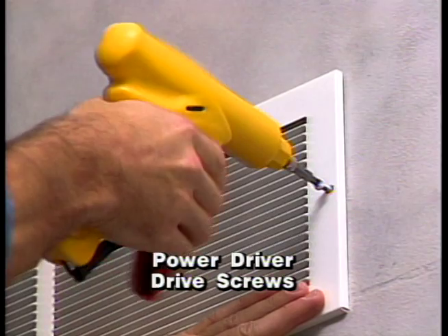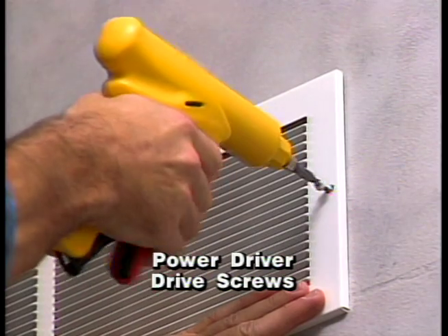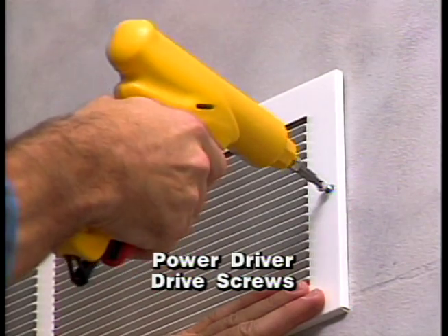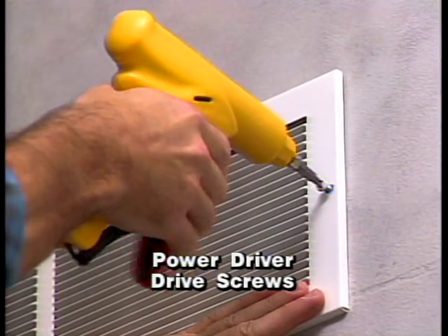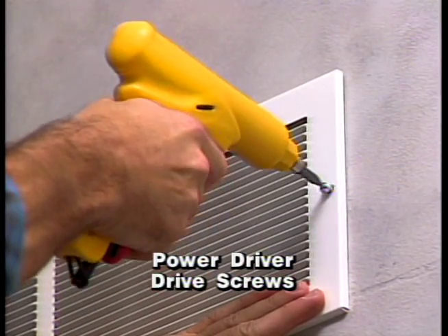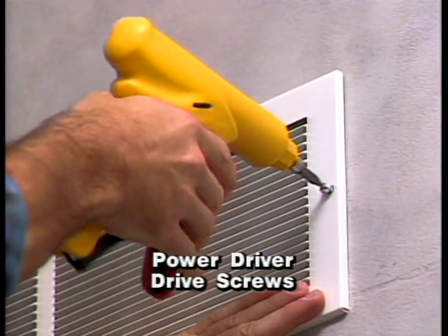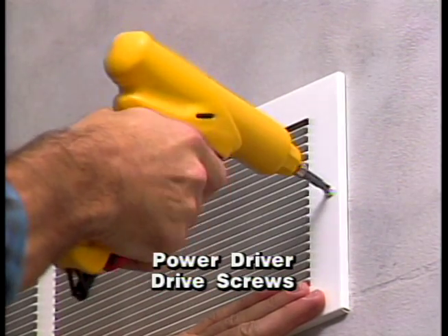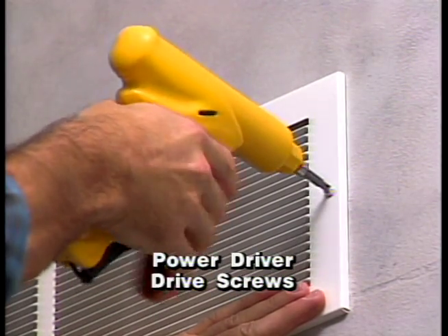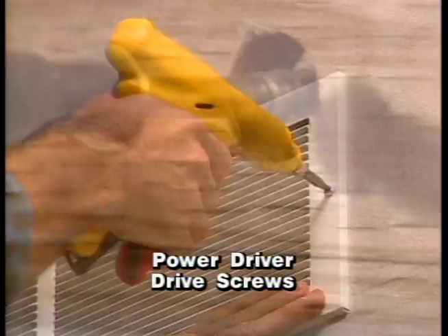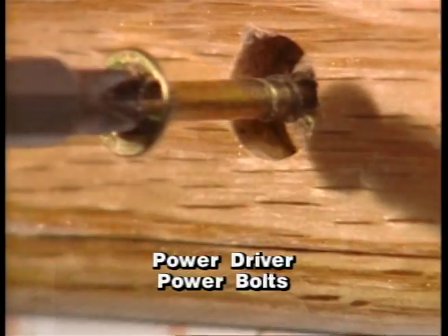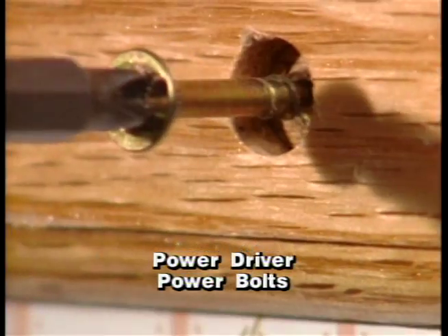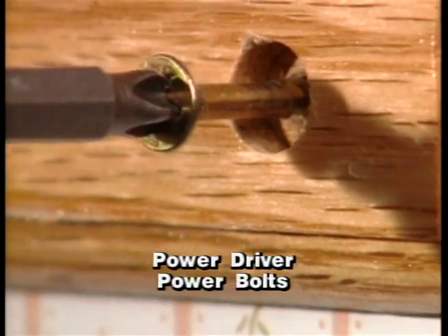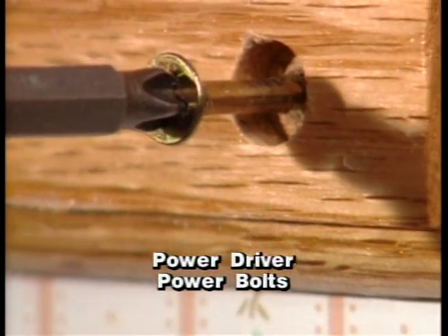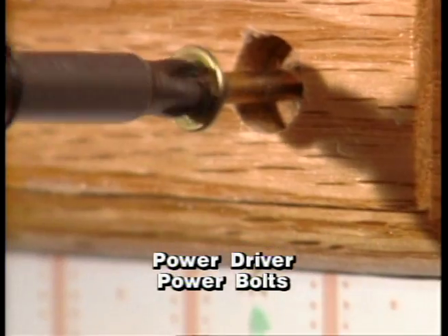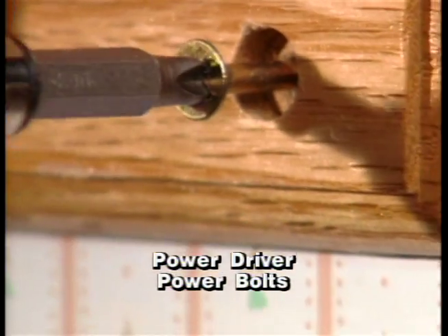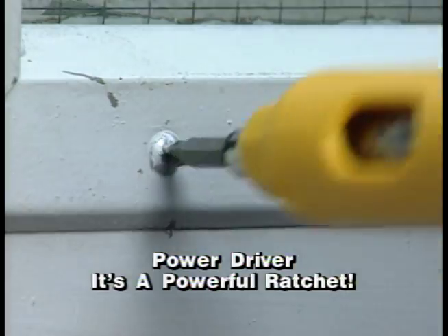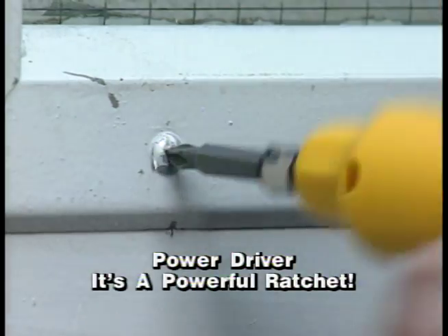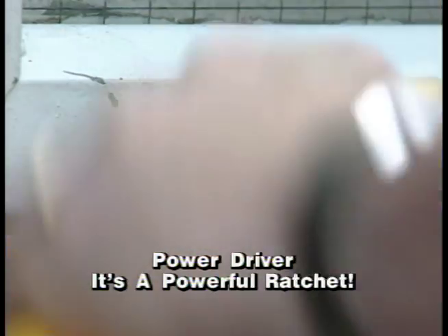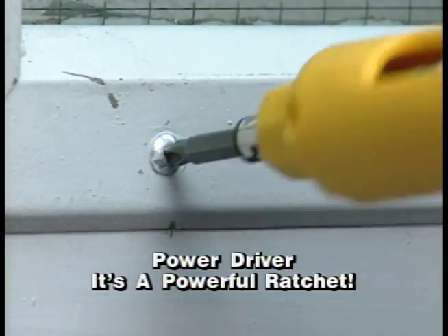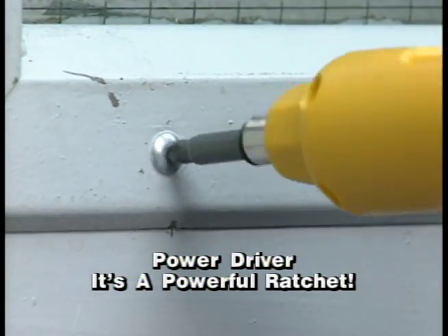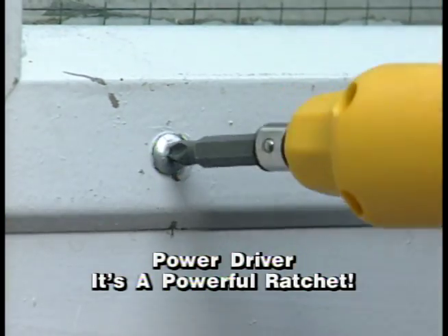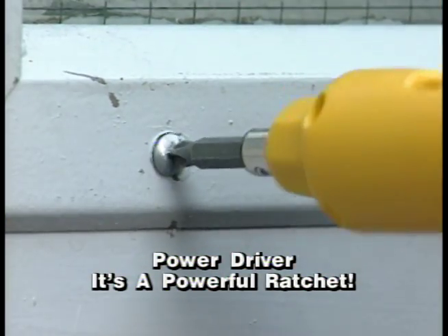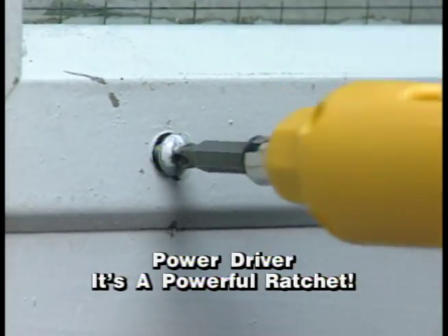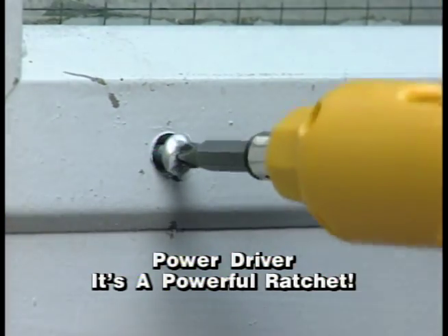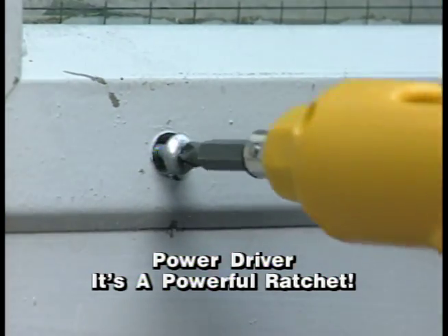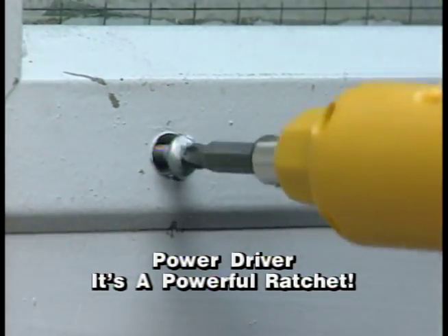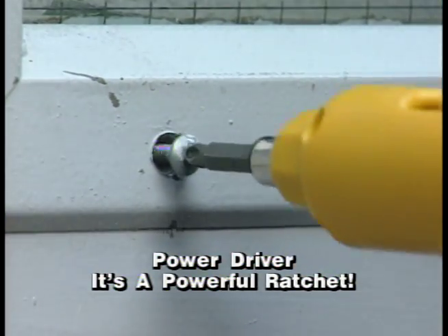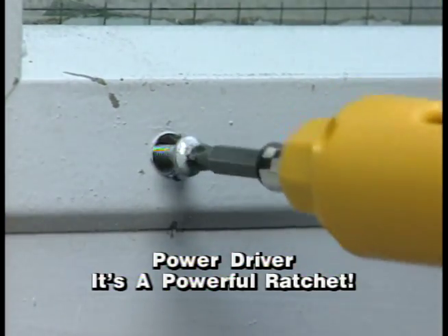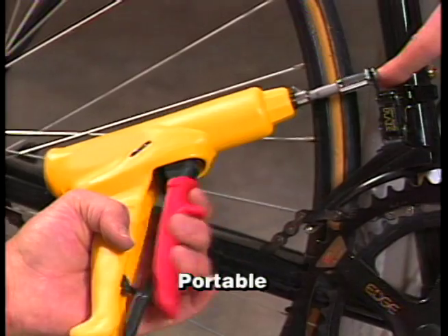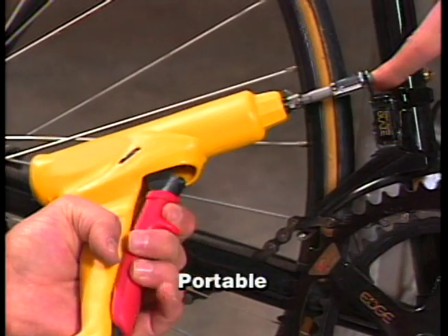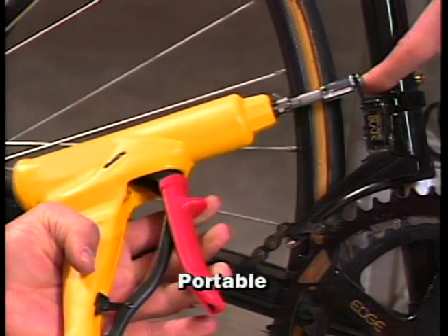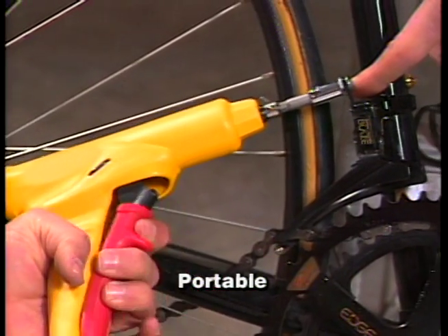Use the incredible PowerDriver to drive screws, power bolts. Check this out — it's even a ratchet. Now on this special TV offer,